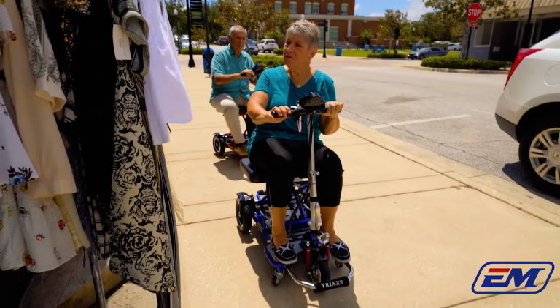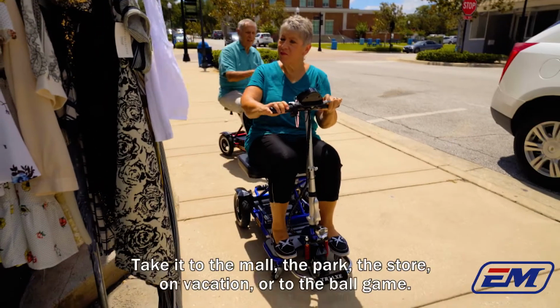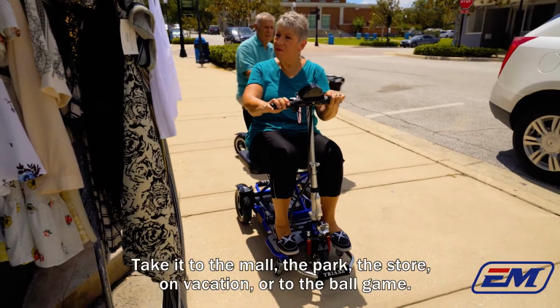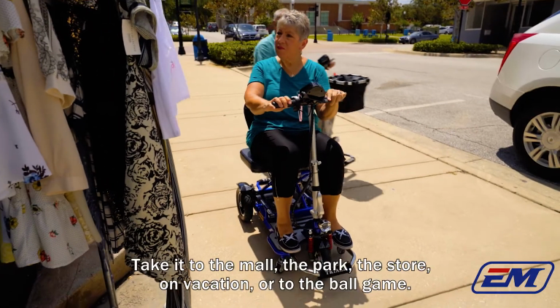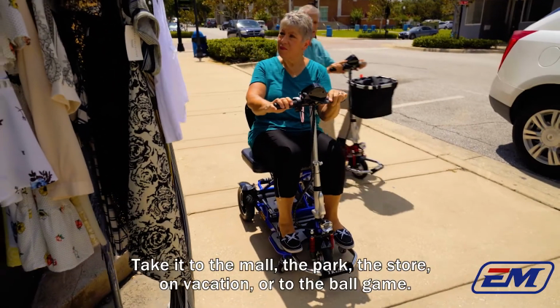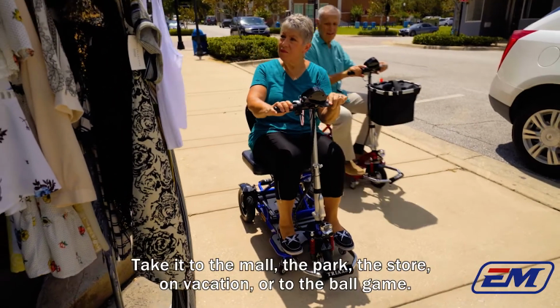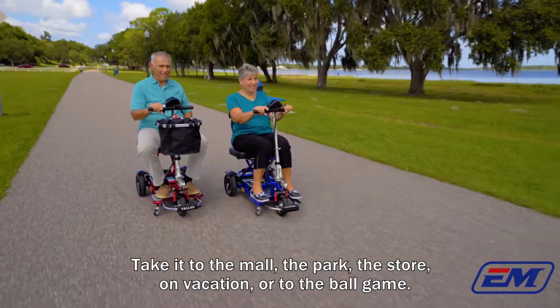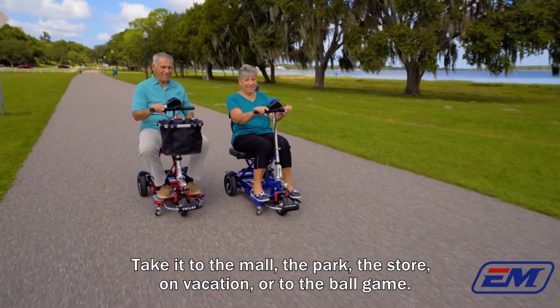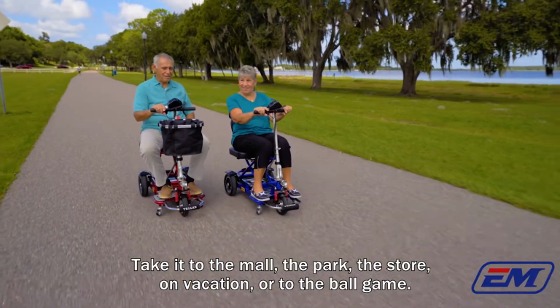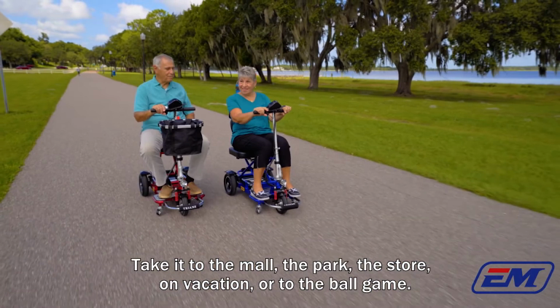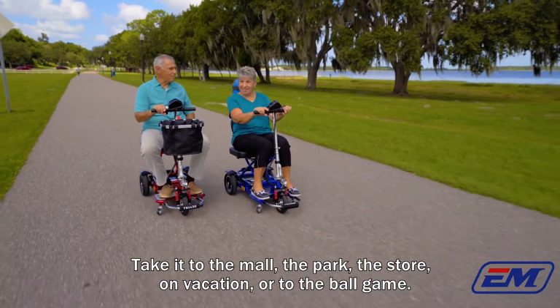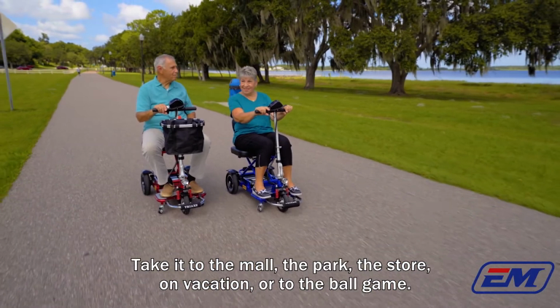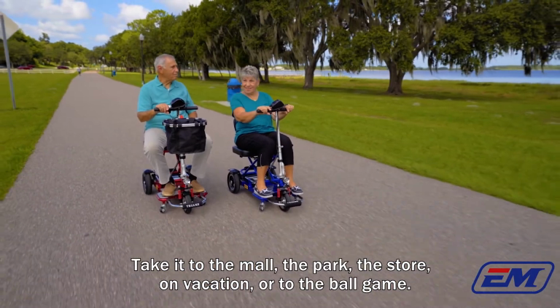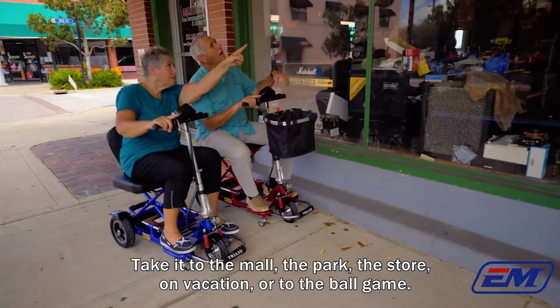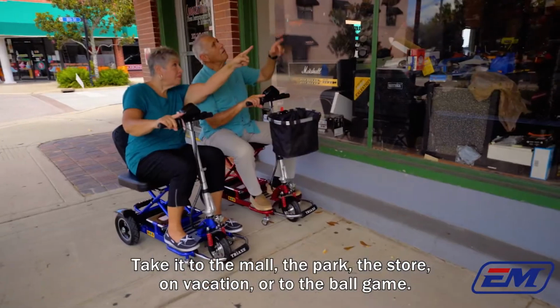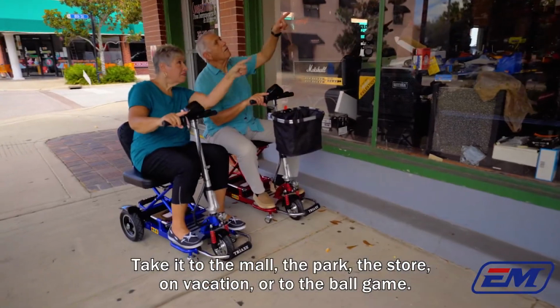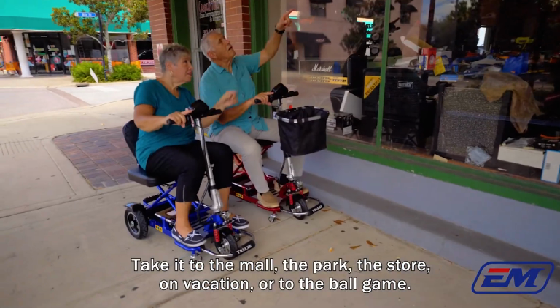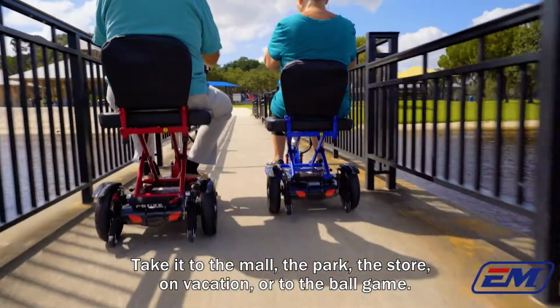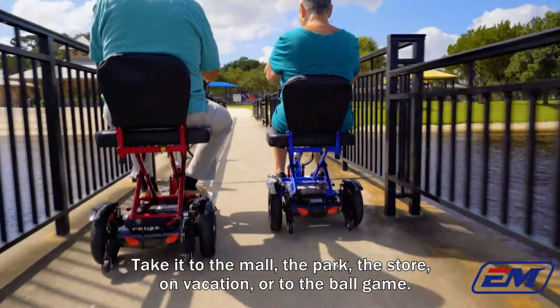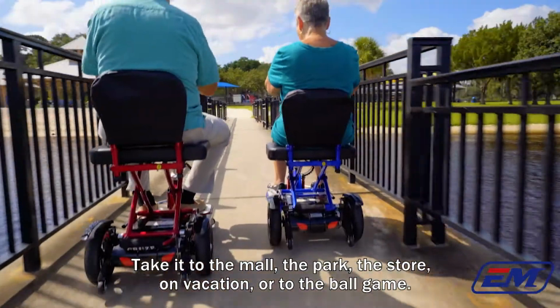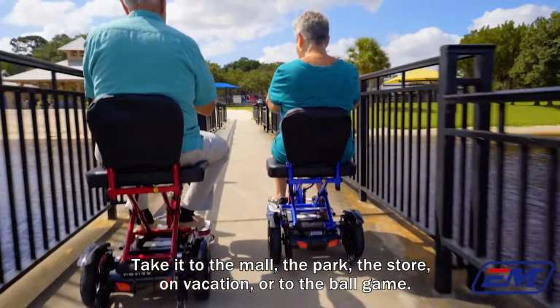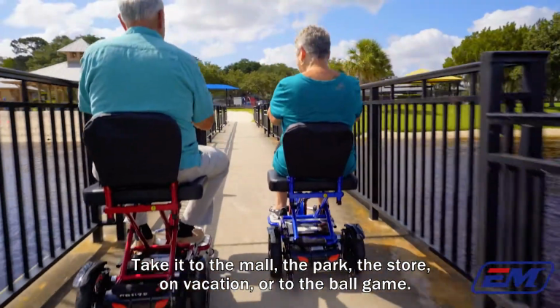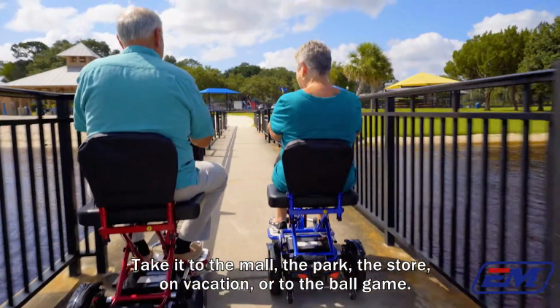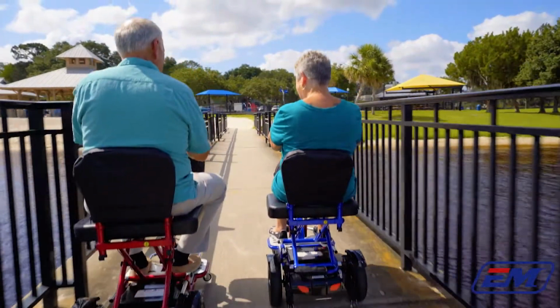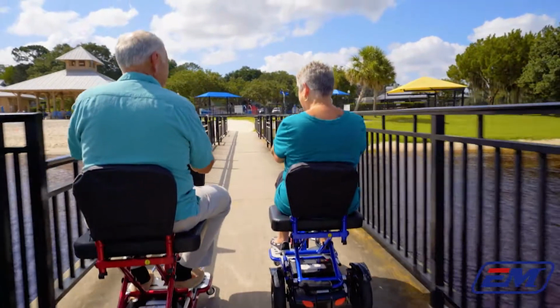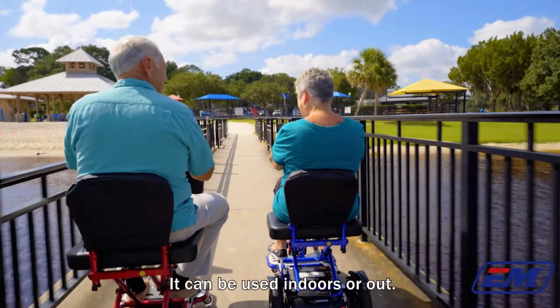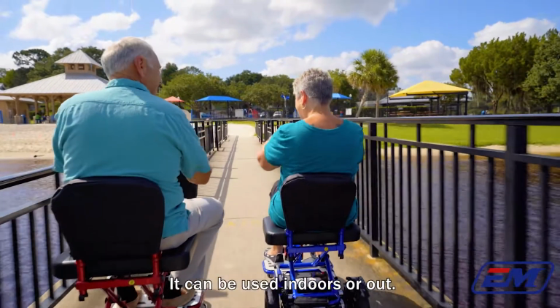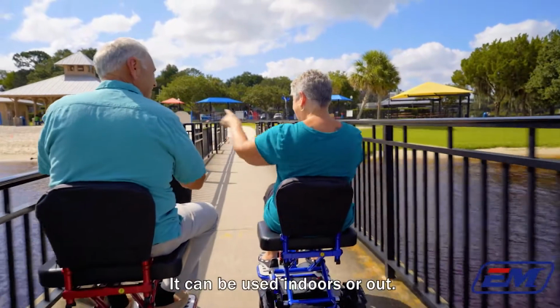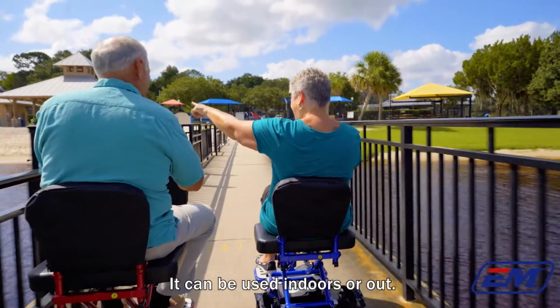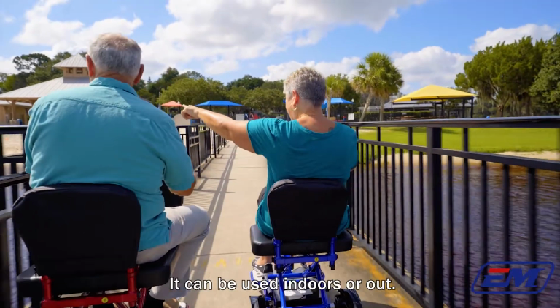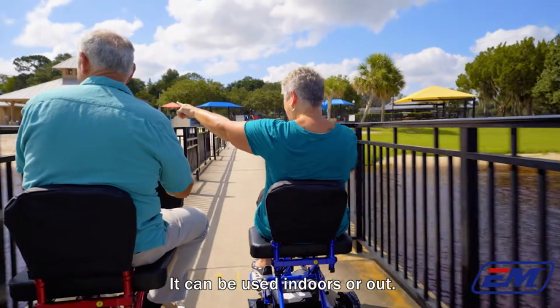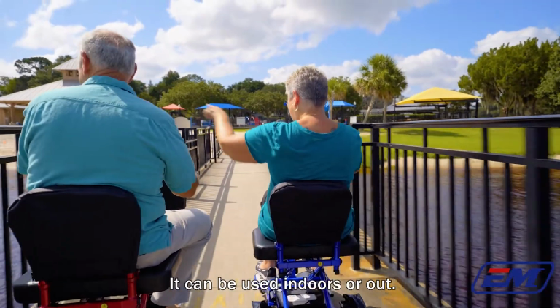Take it to the mall, the park, the store, on vacation, or to the ballgame. It can be used indoors or out.